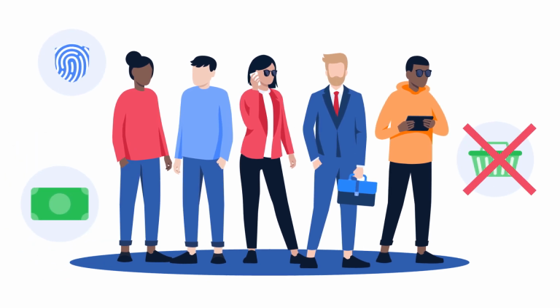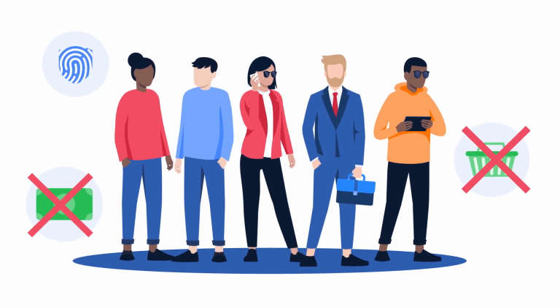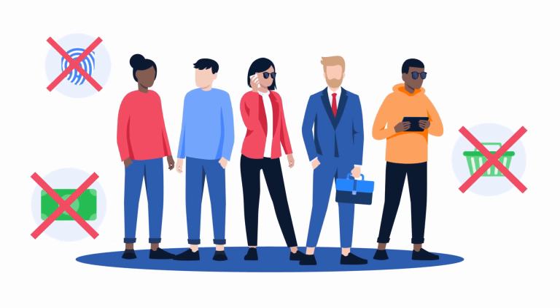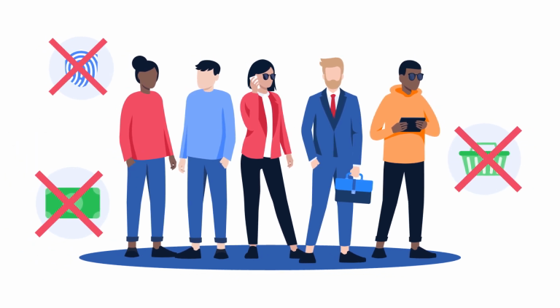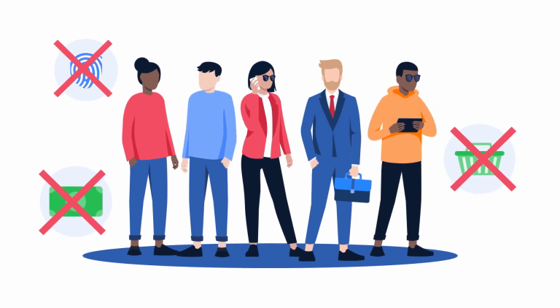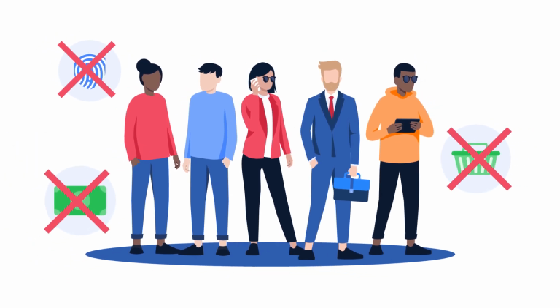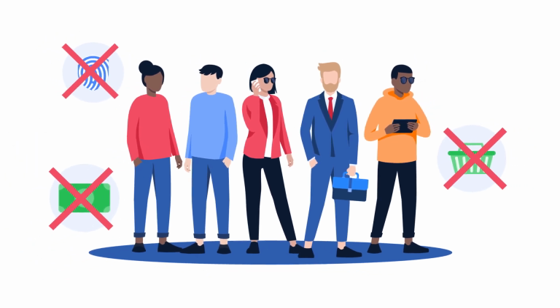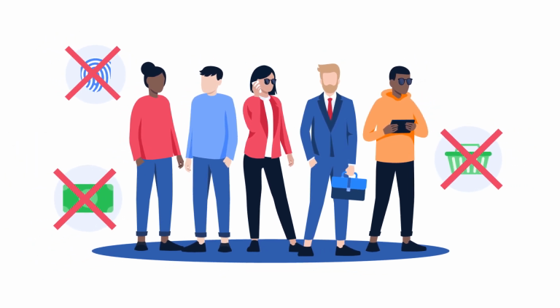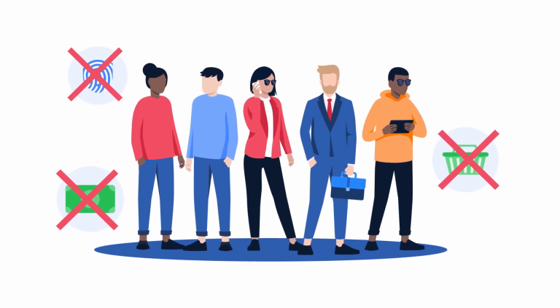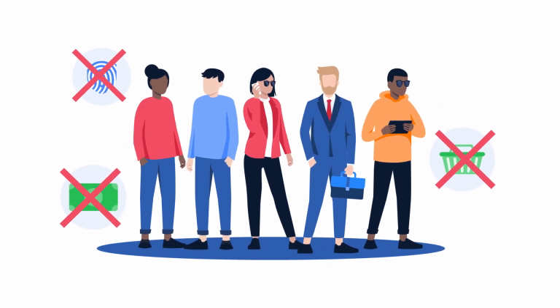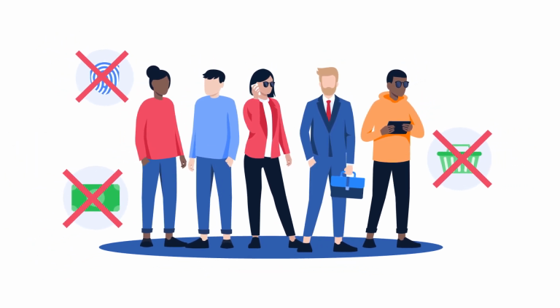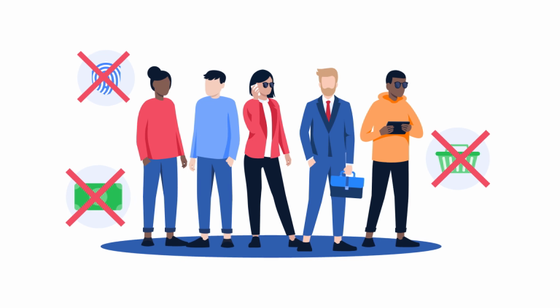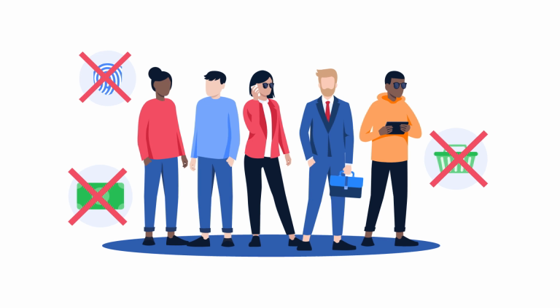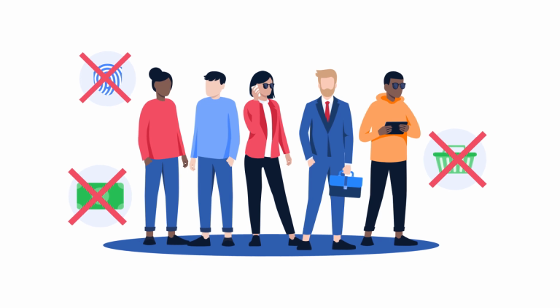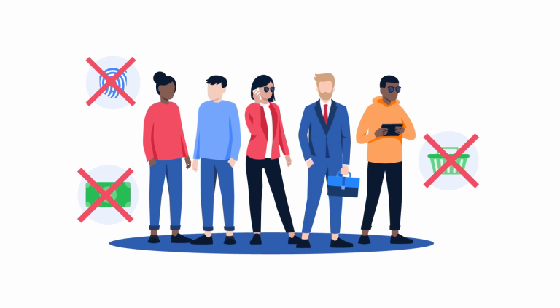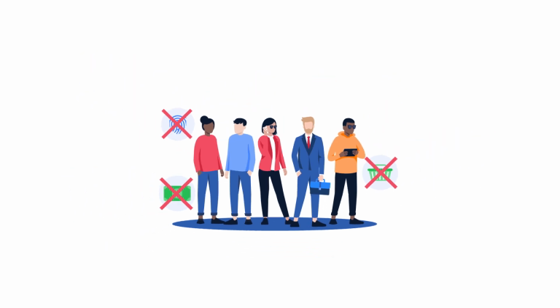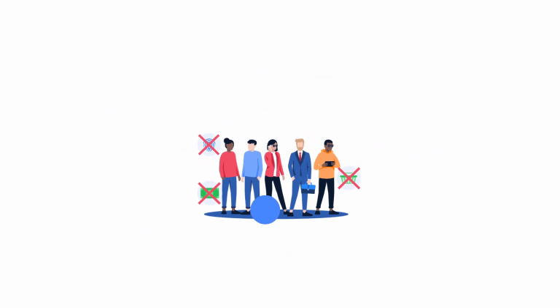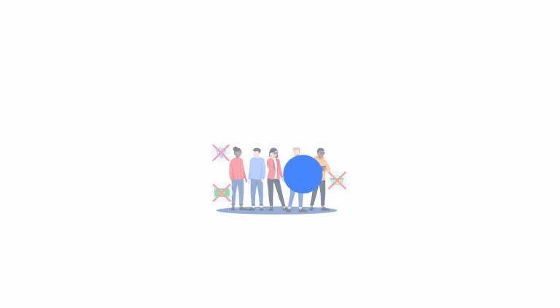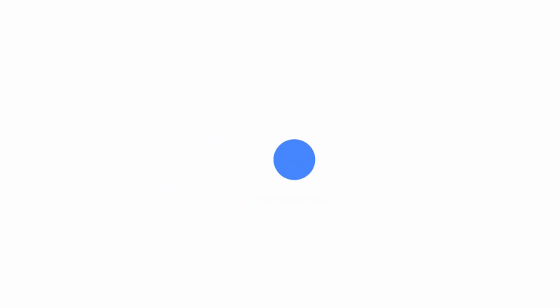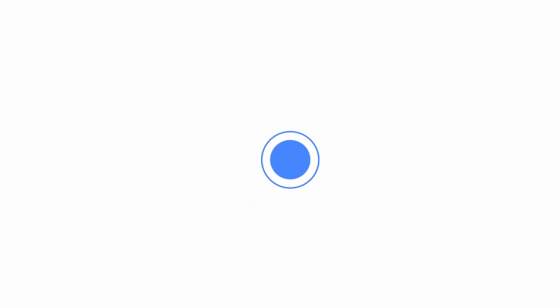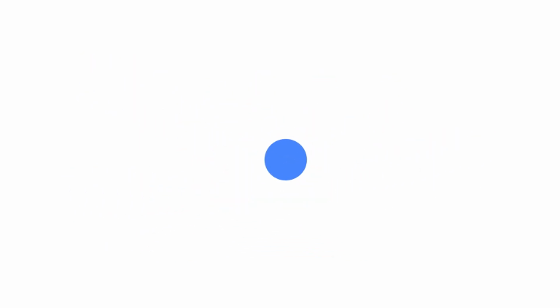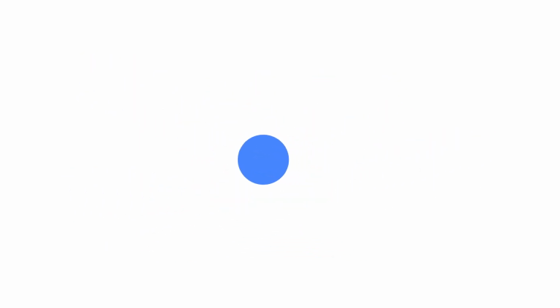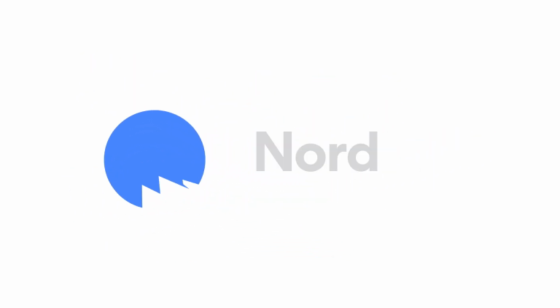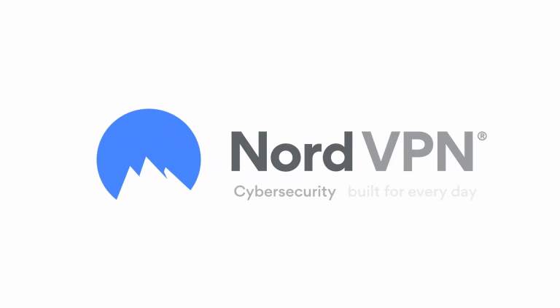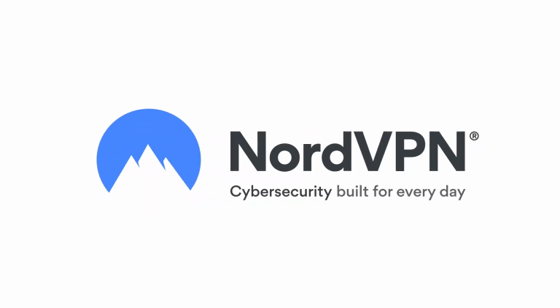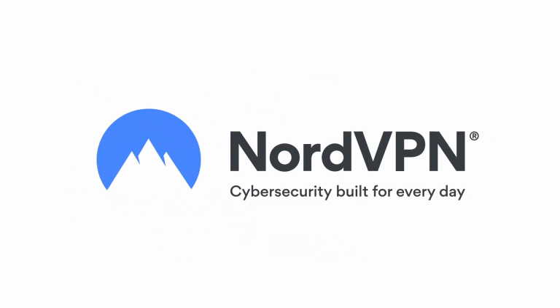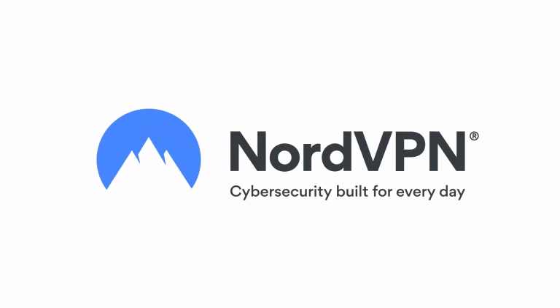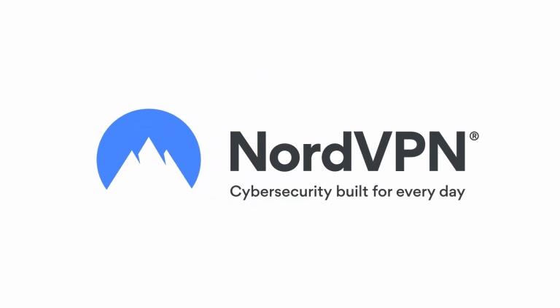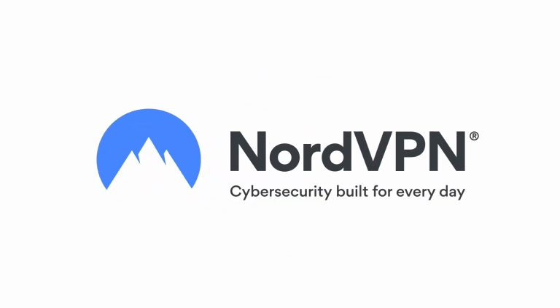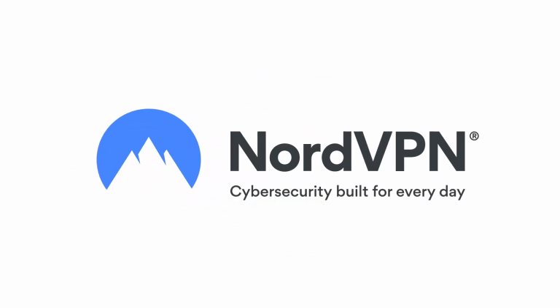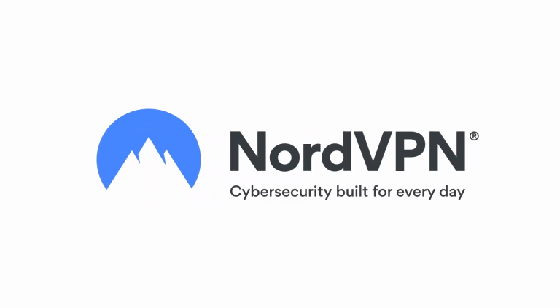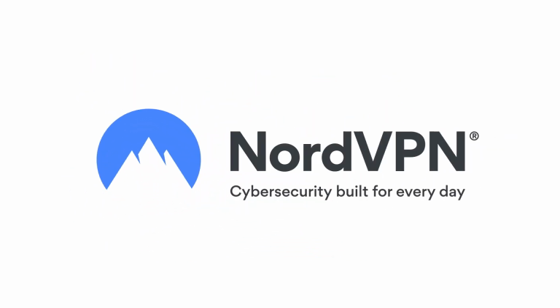Bot markets pose a huge risk to your online safety. NordVPN — cybersecurity built for every day.